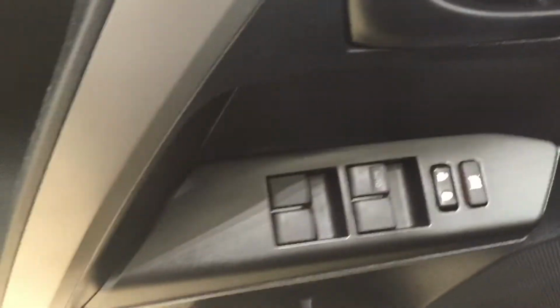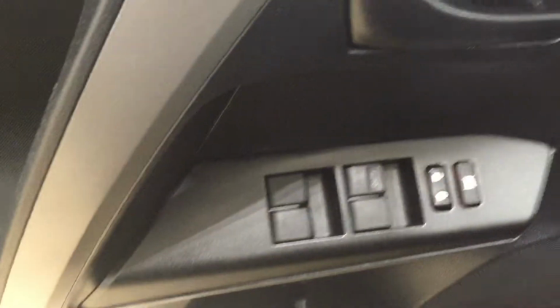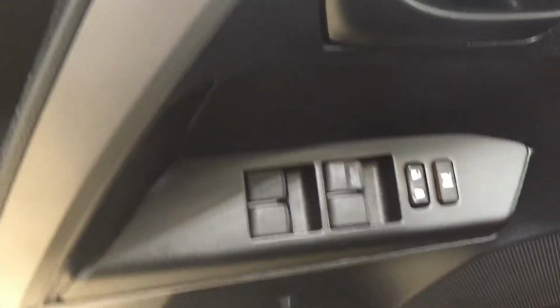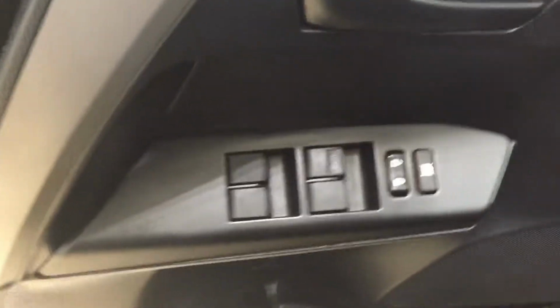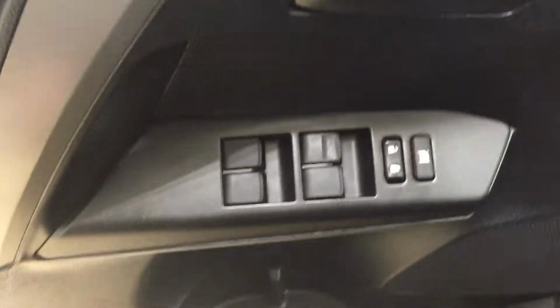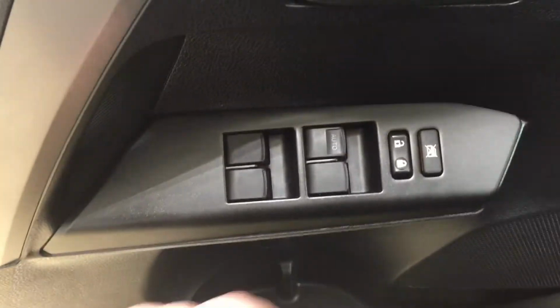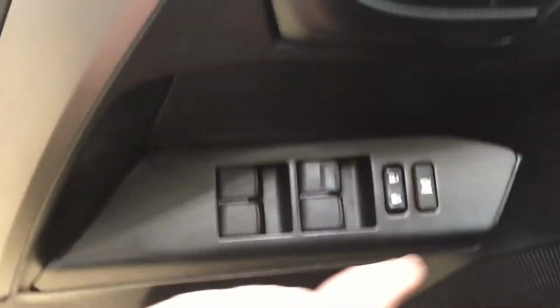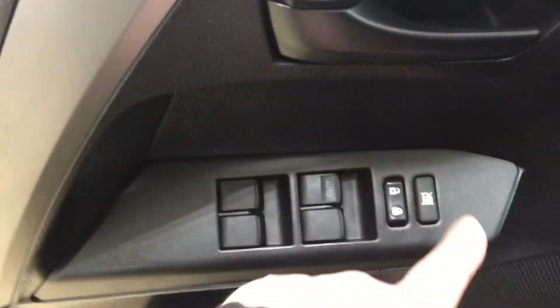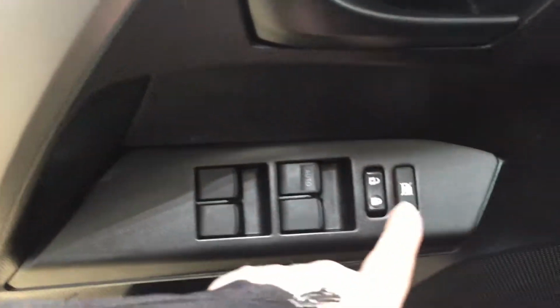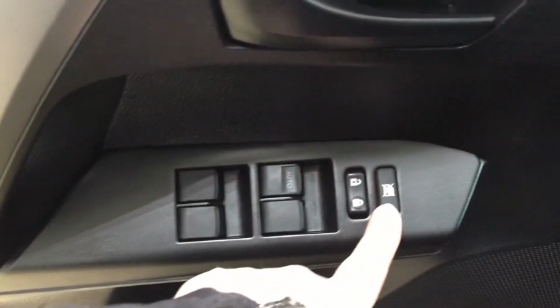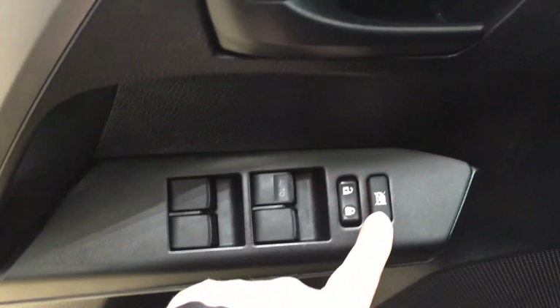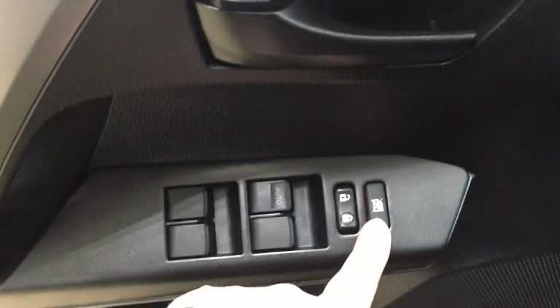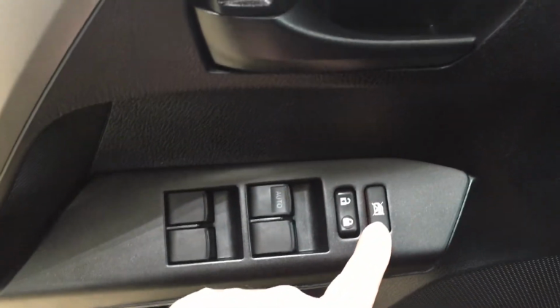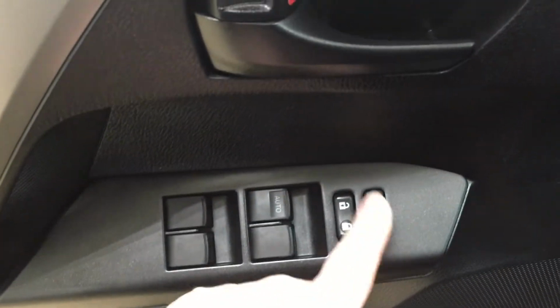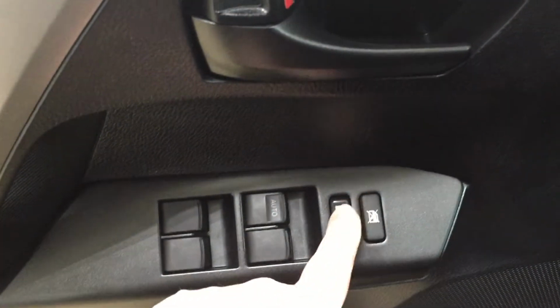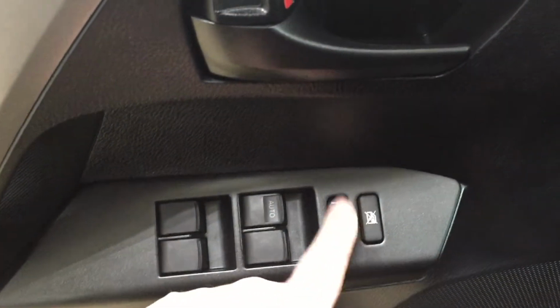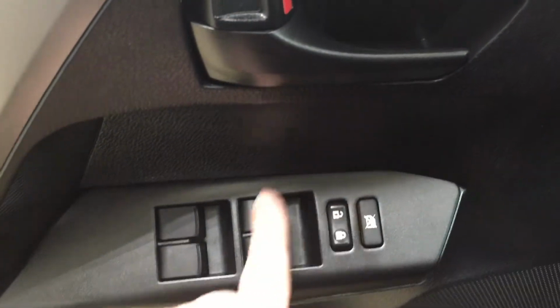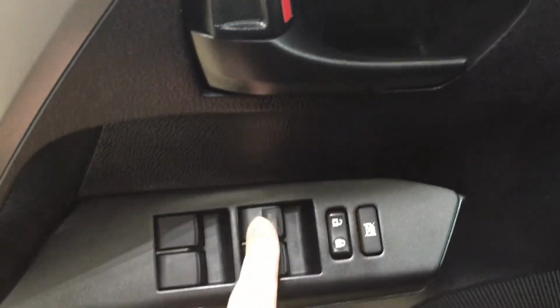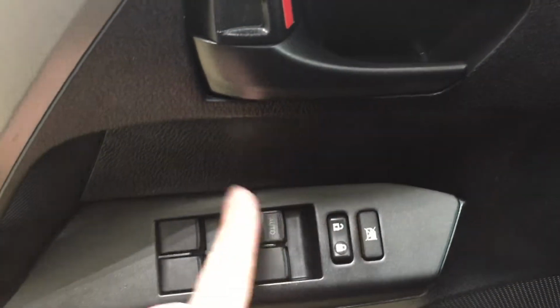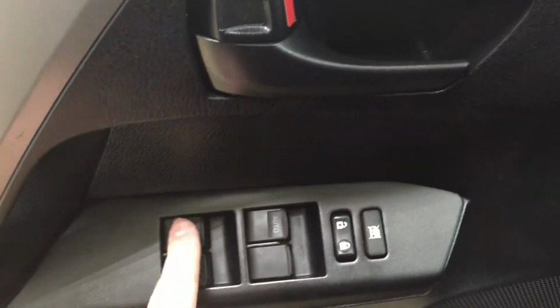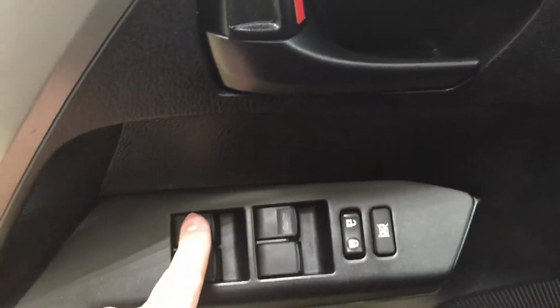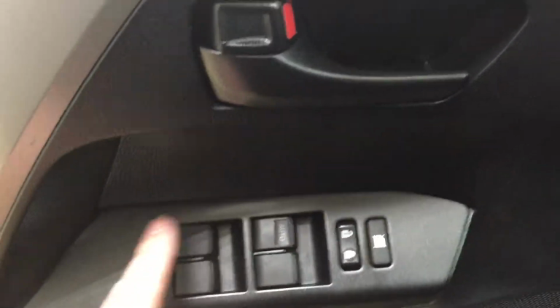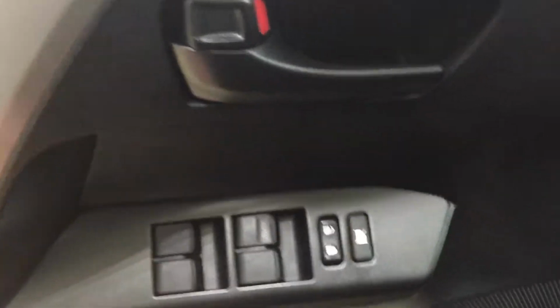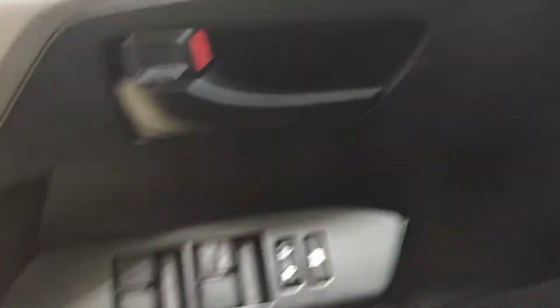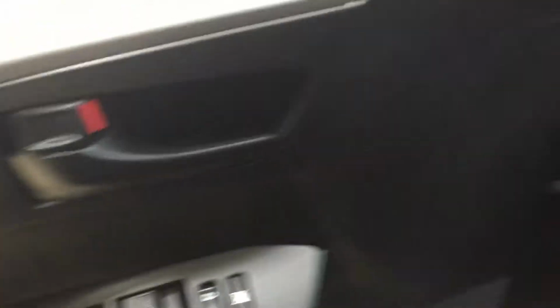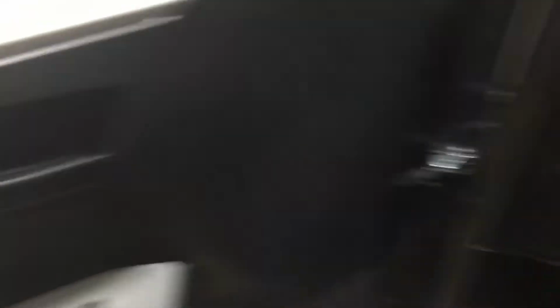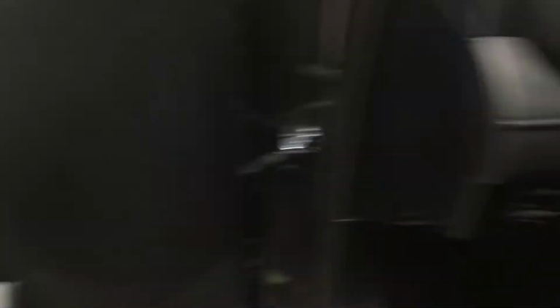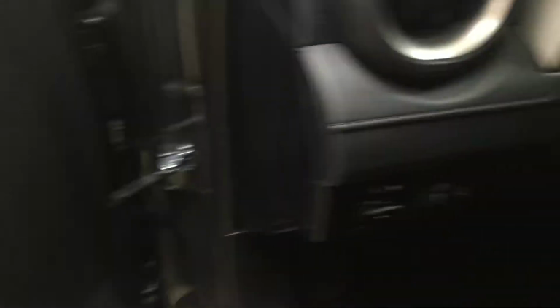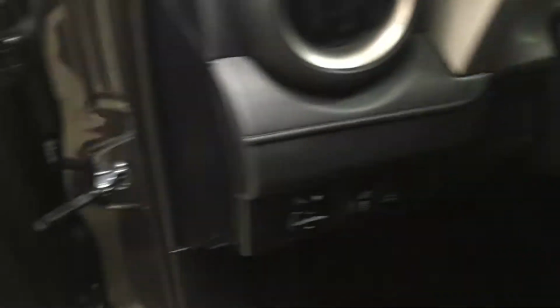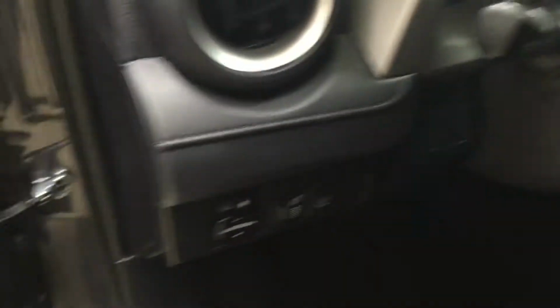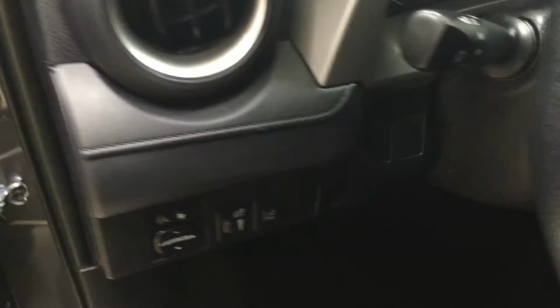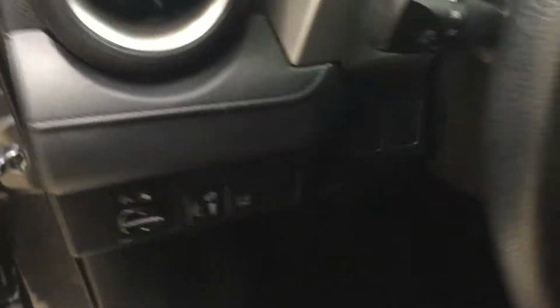On the inside of your driver's side door, you have your window locks, power locks, and window controls for both your front and rear windows.